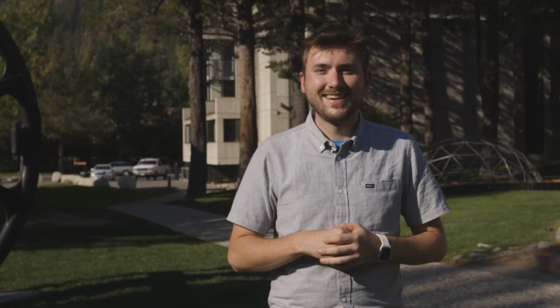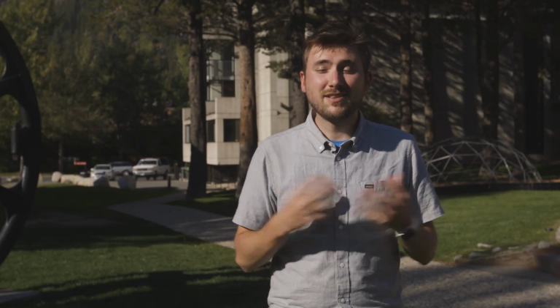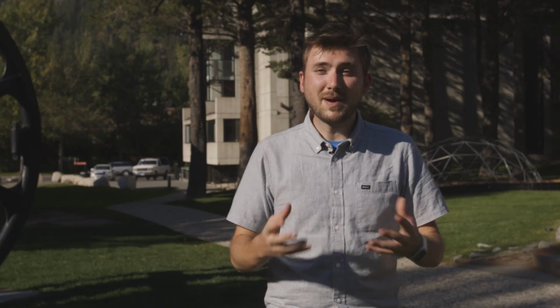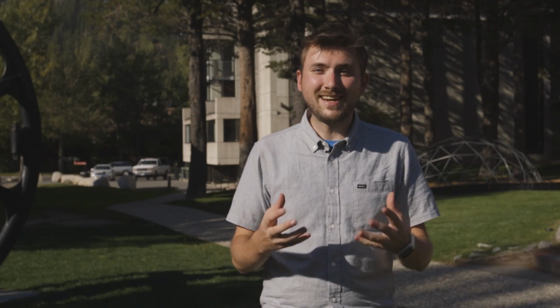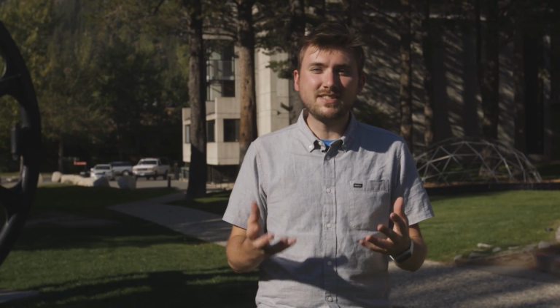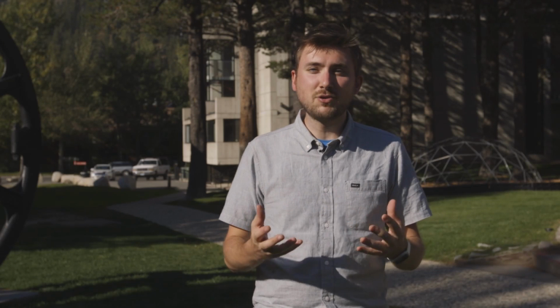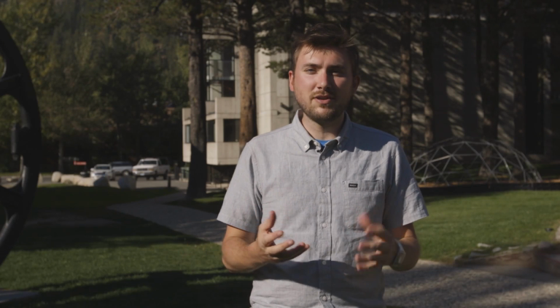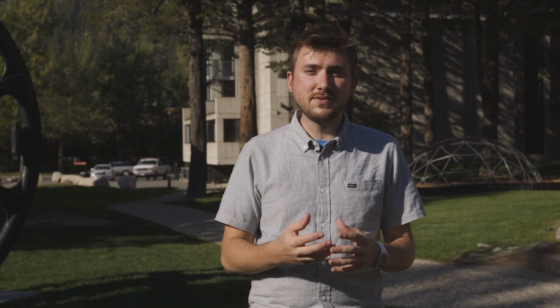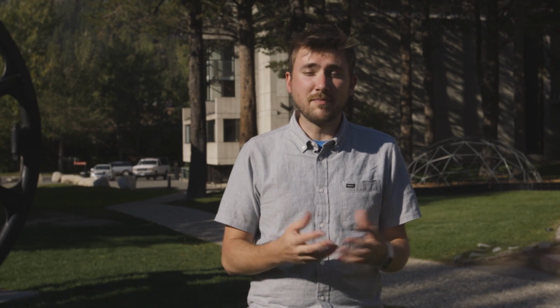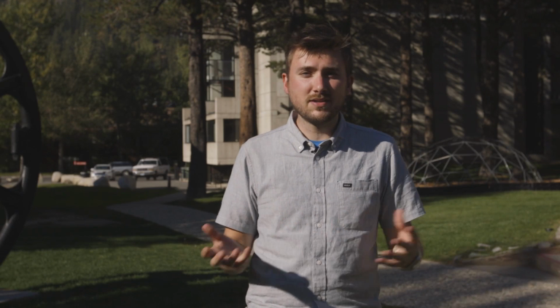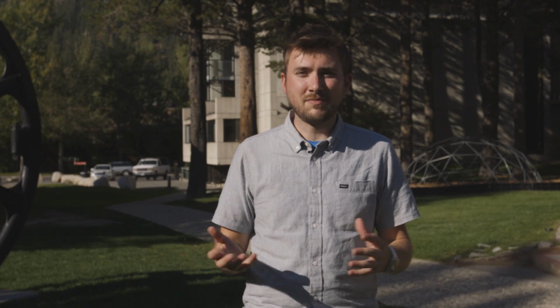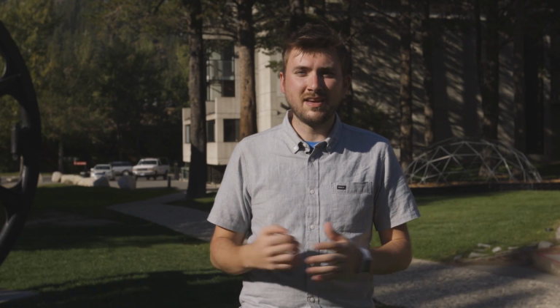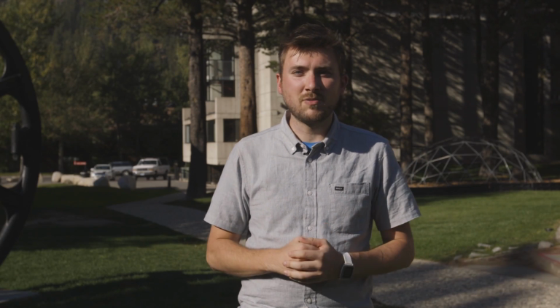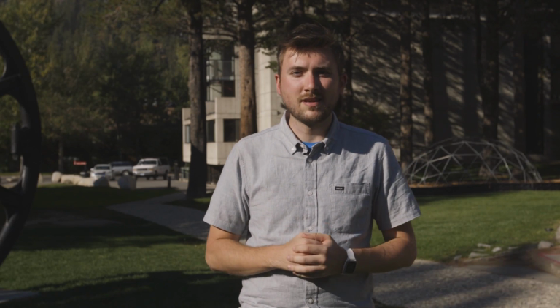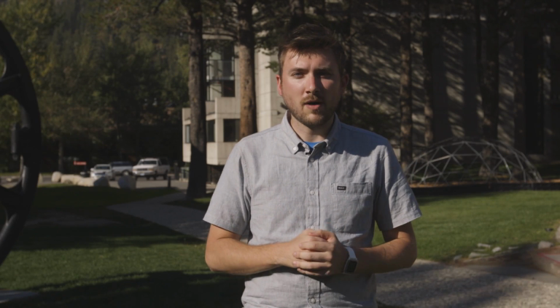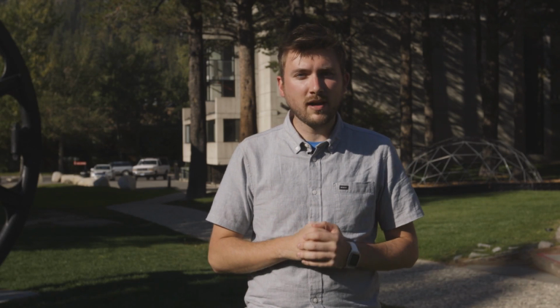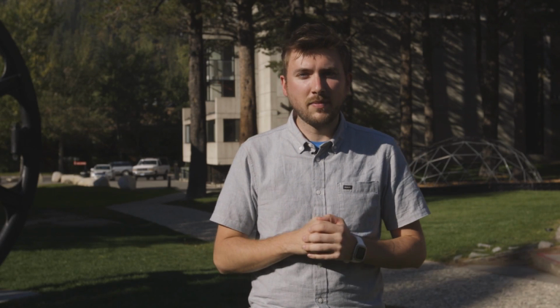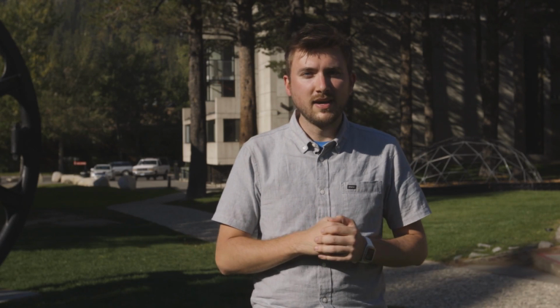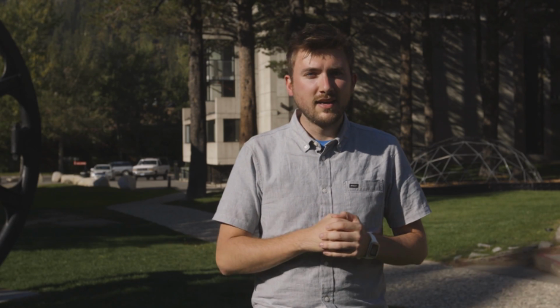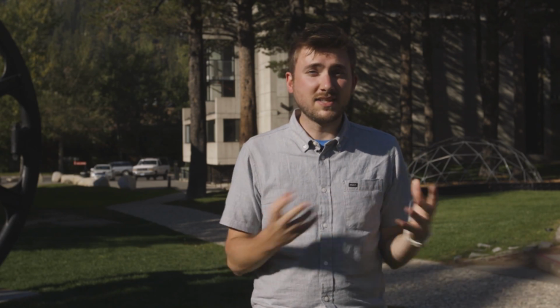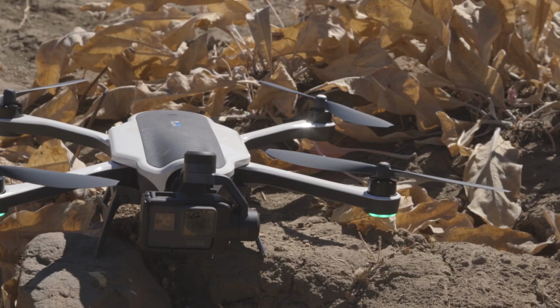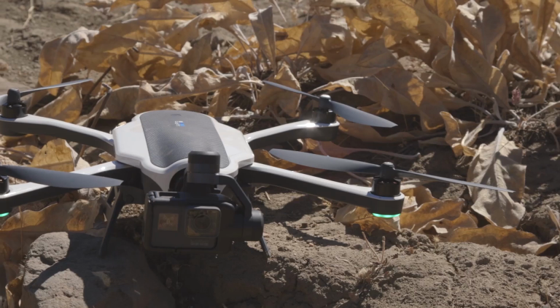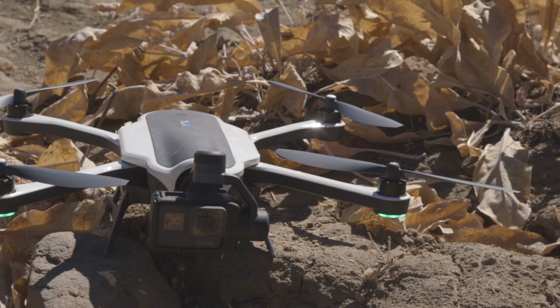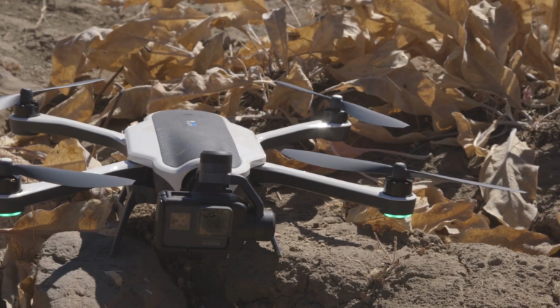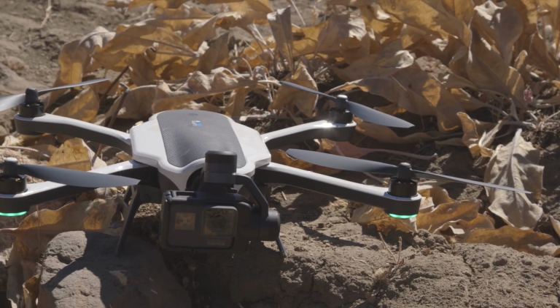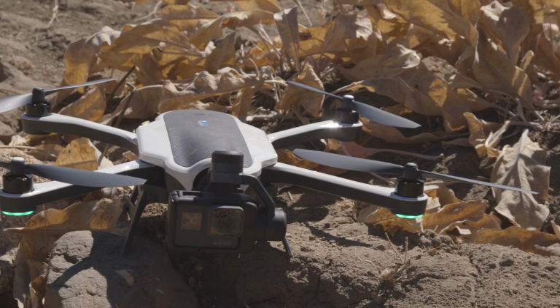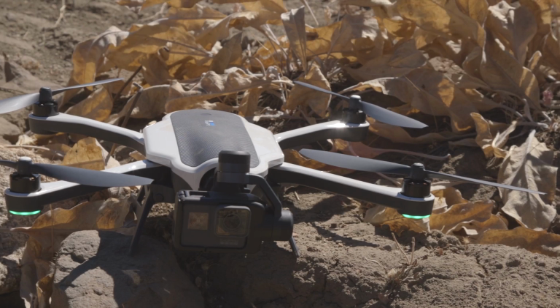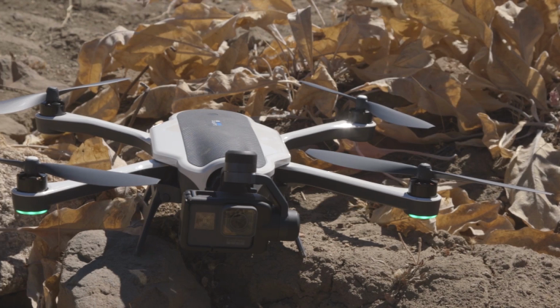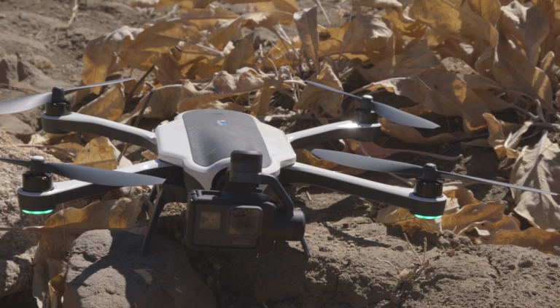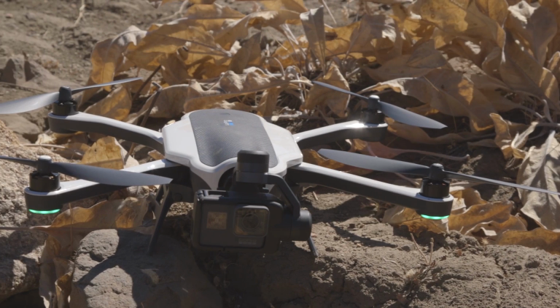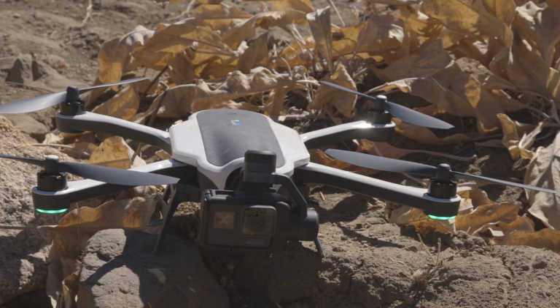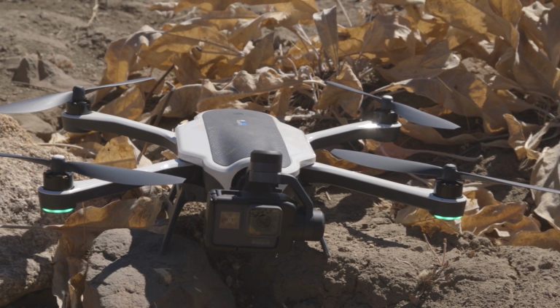This might be an easy drone to use compared to some of the other ones on the market, but that doesn't mean you're going to be able to pick it up and fly it right away.